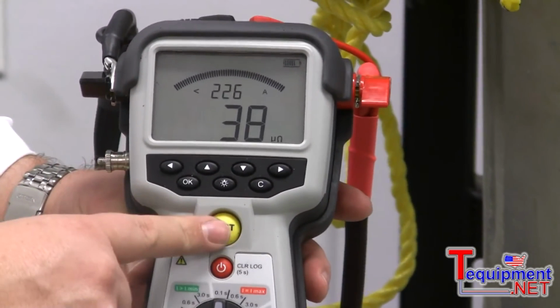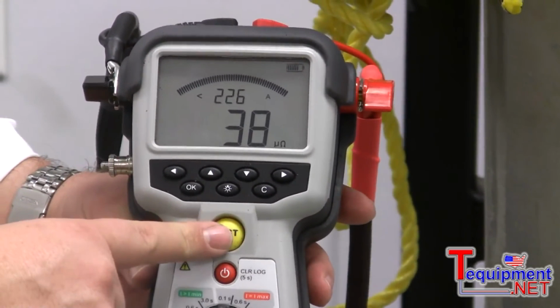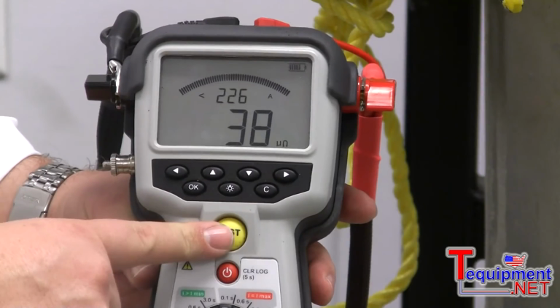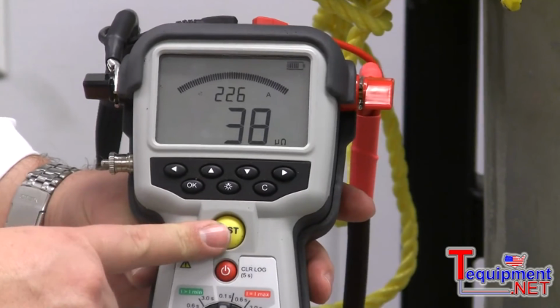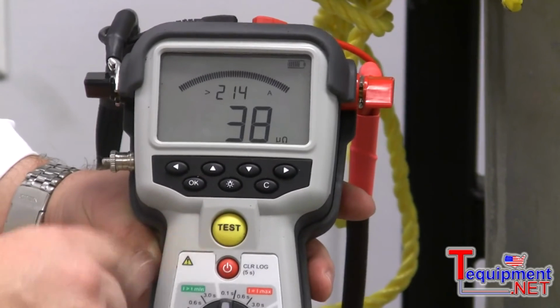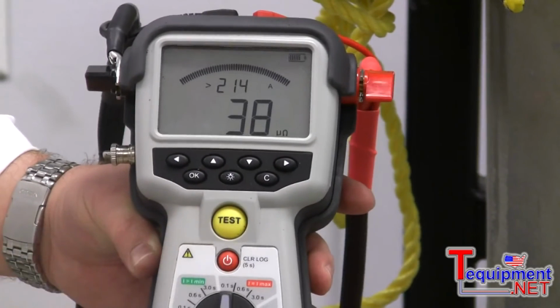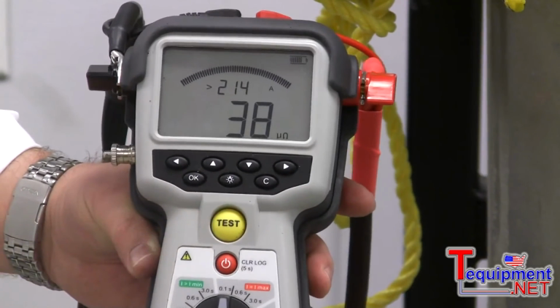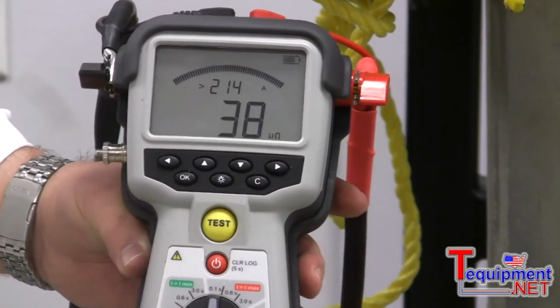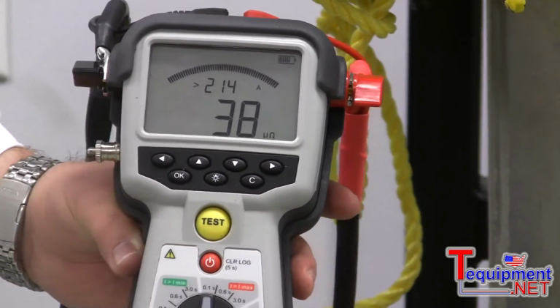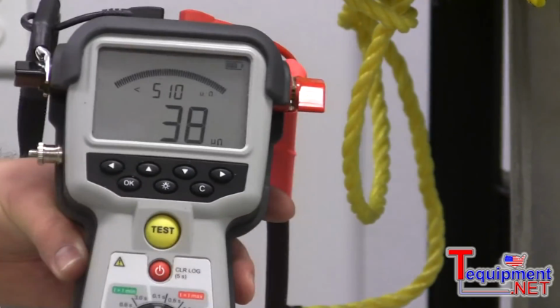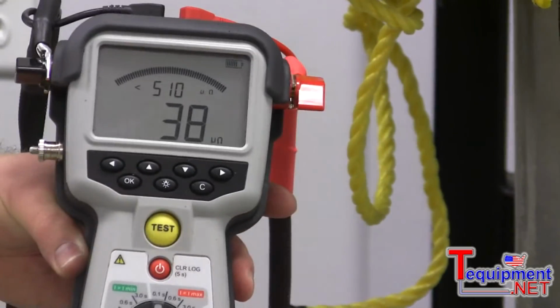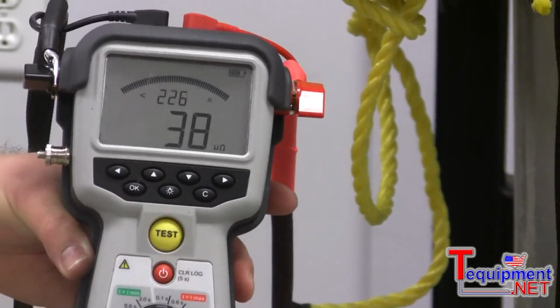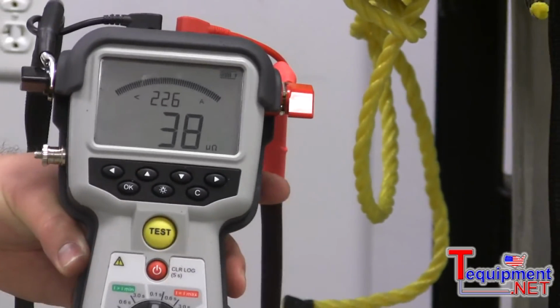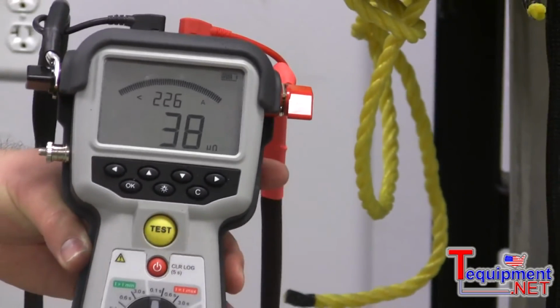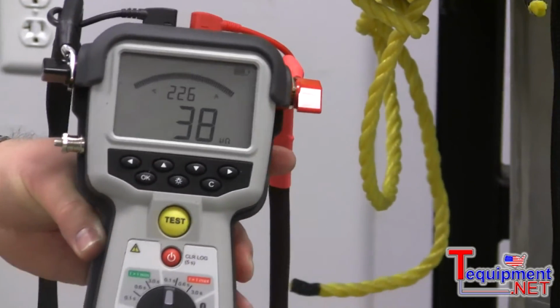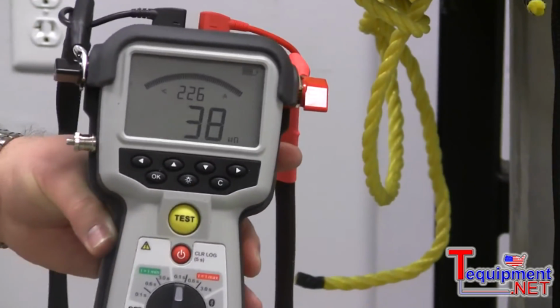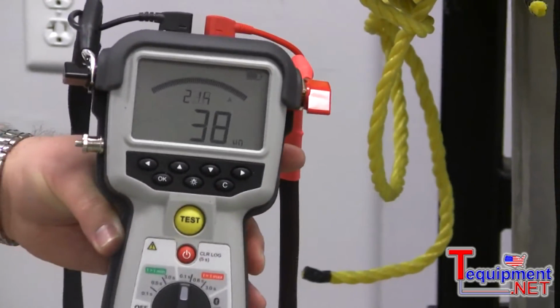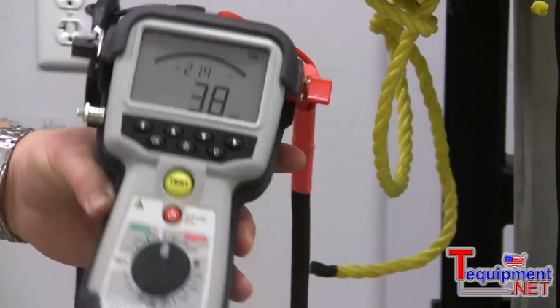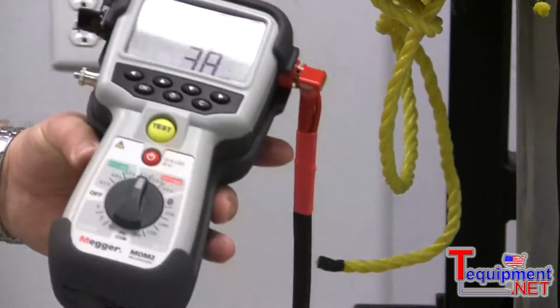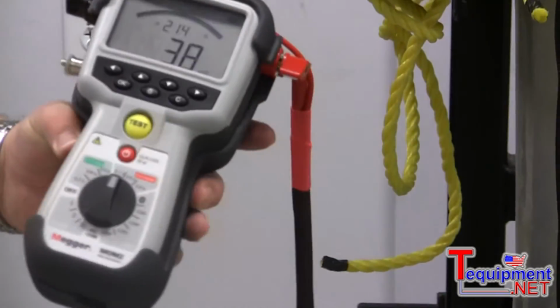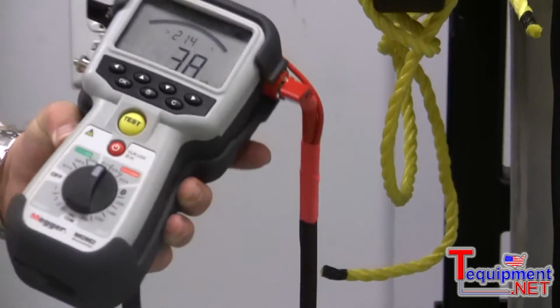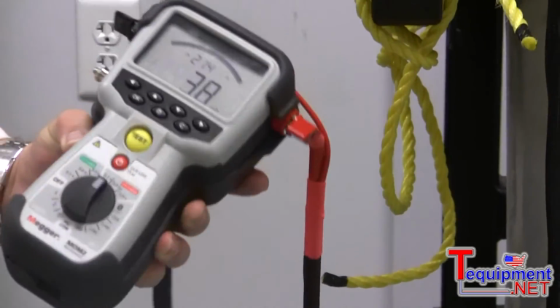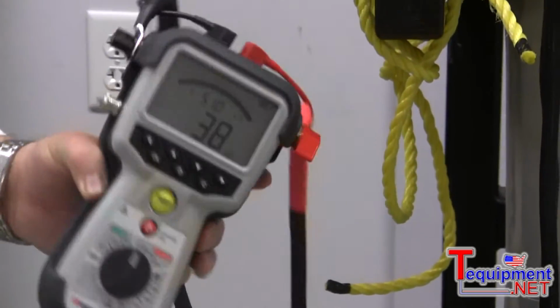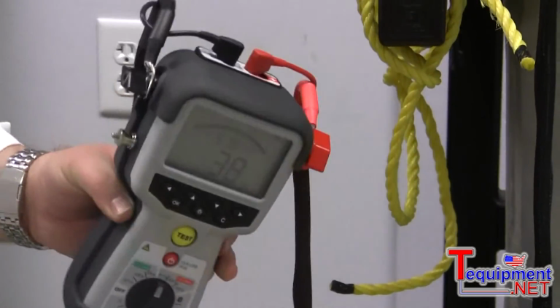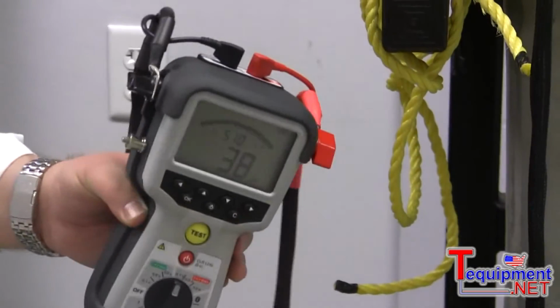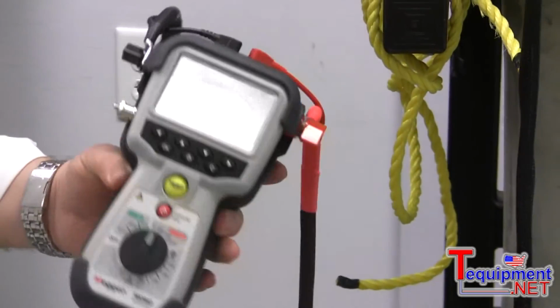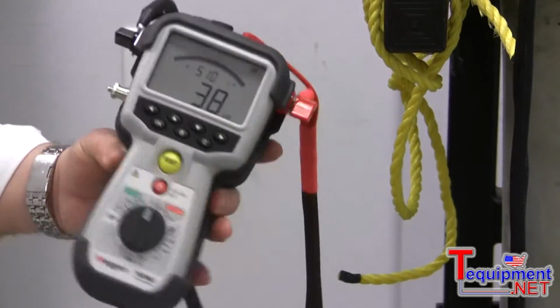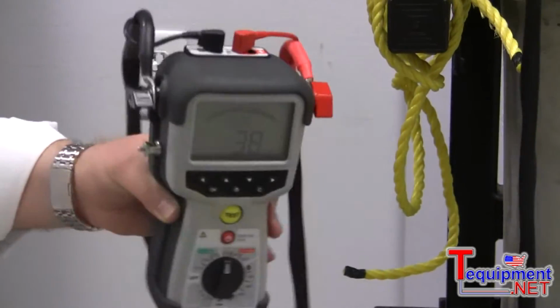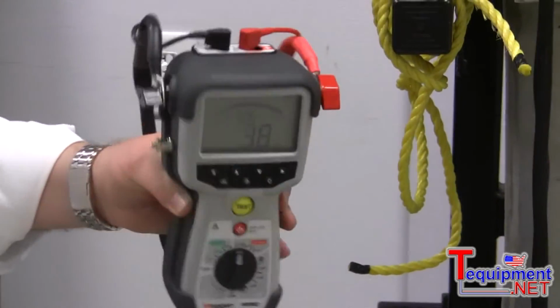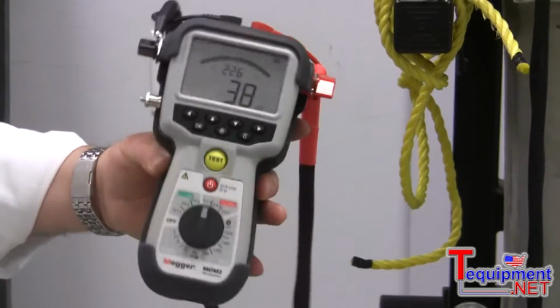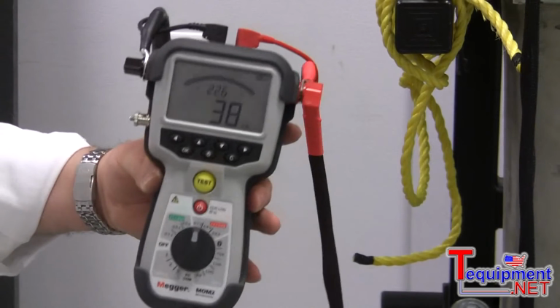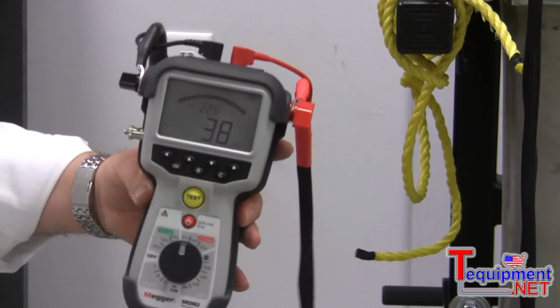So, pretty reliable values, and out from this powerful and tiny unit.